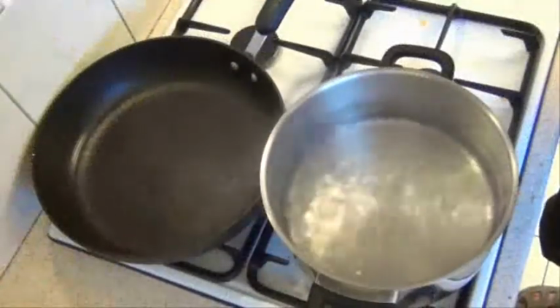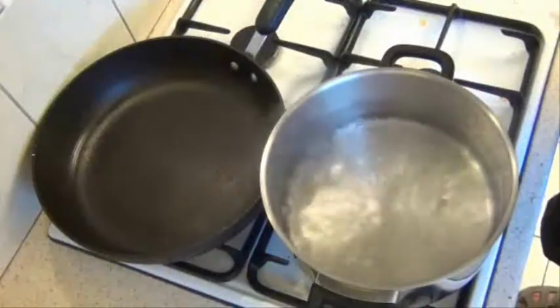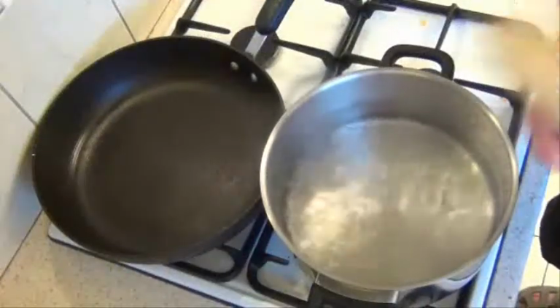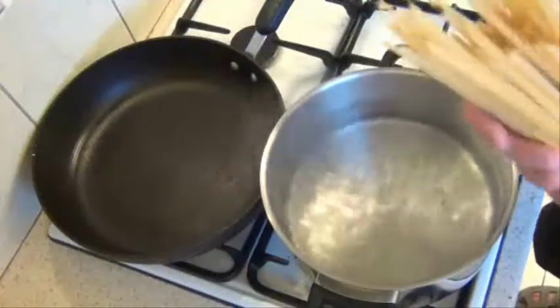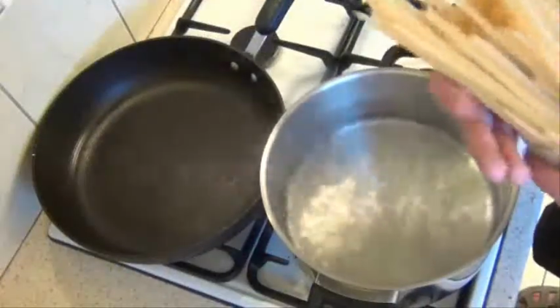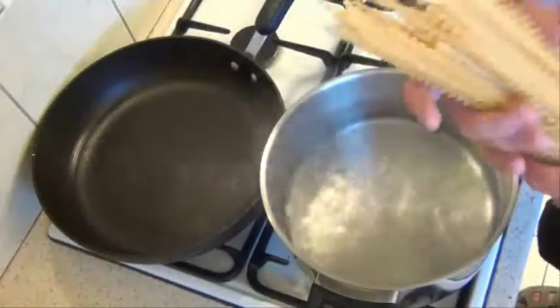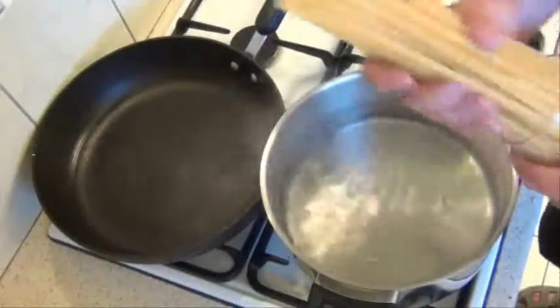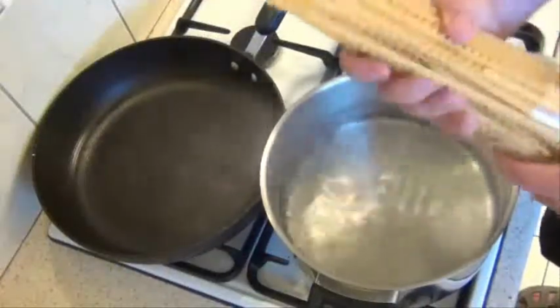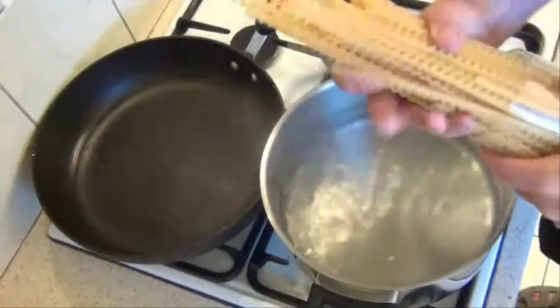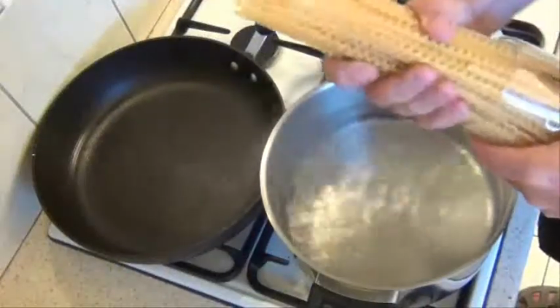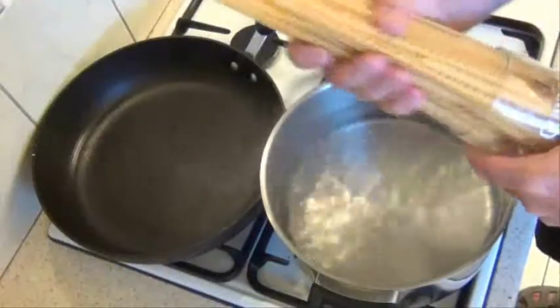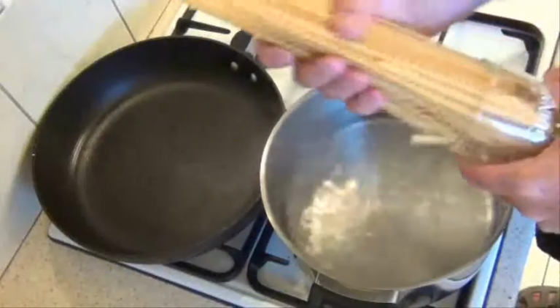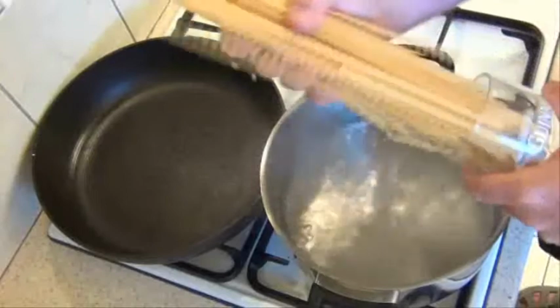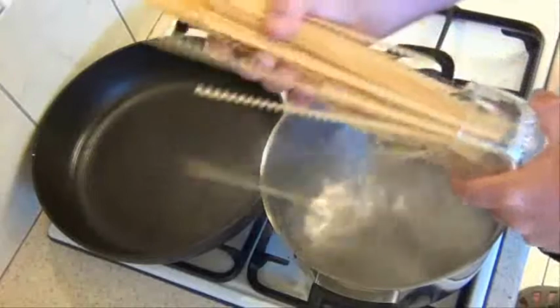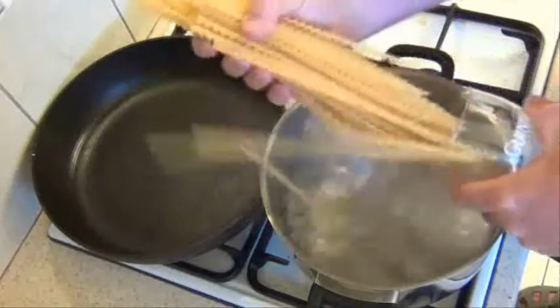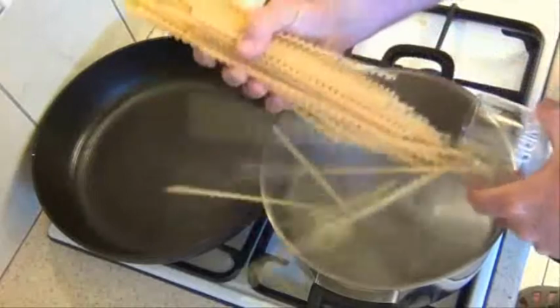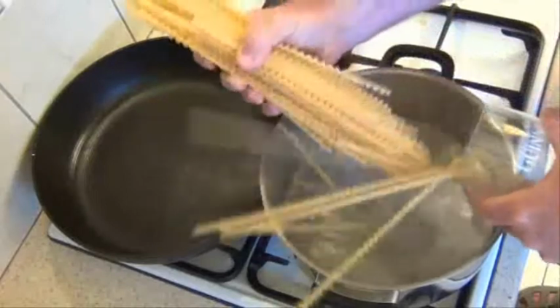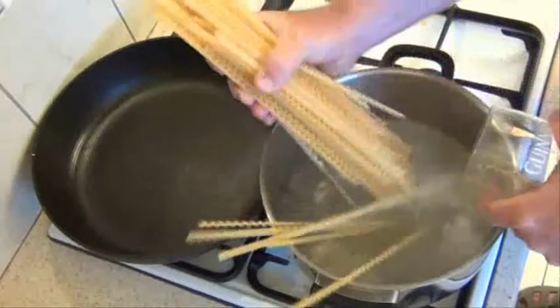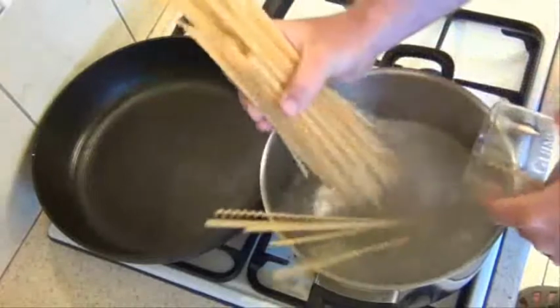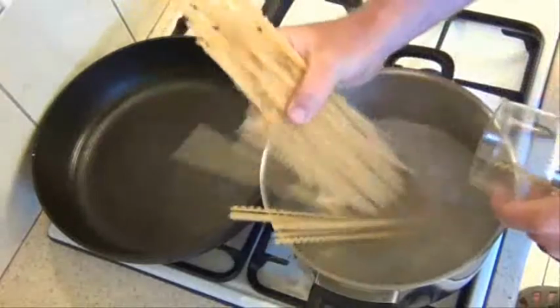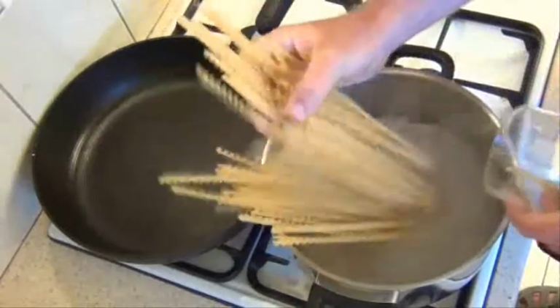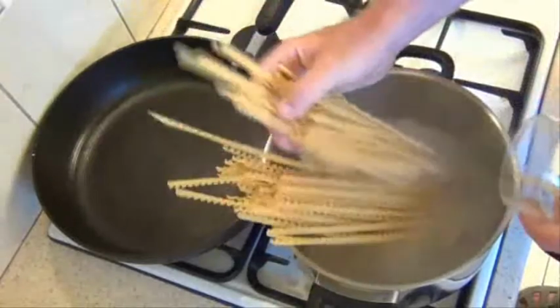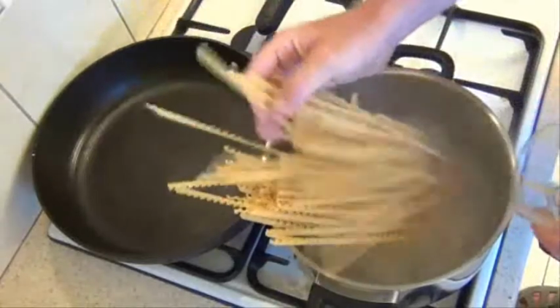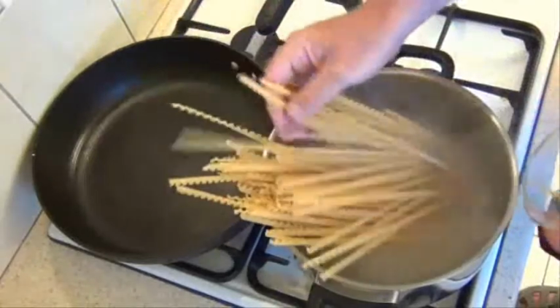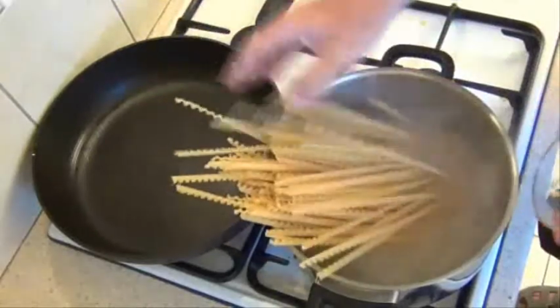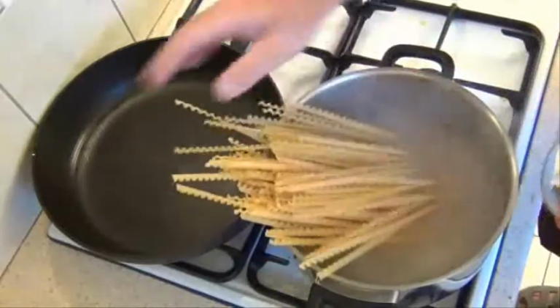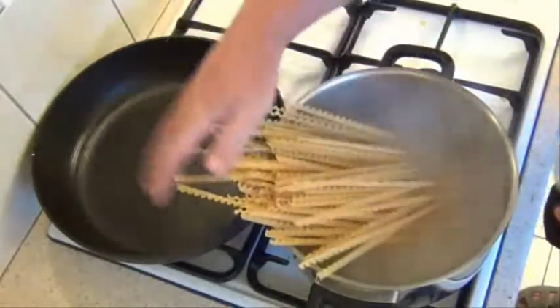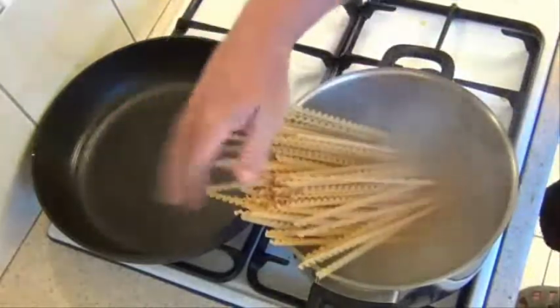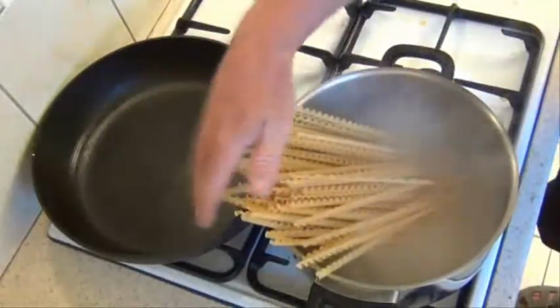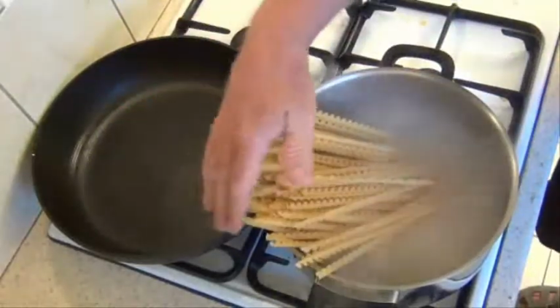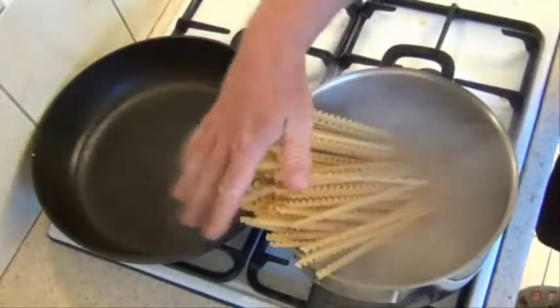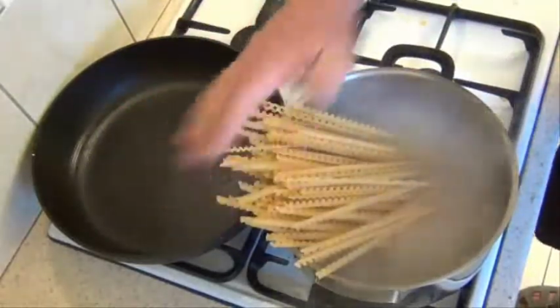Once the water is boiling, it's time to get the pasta going — let's pop that in.